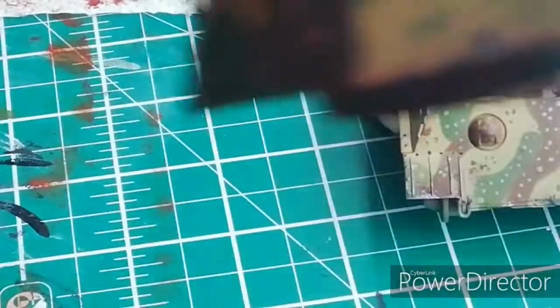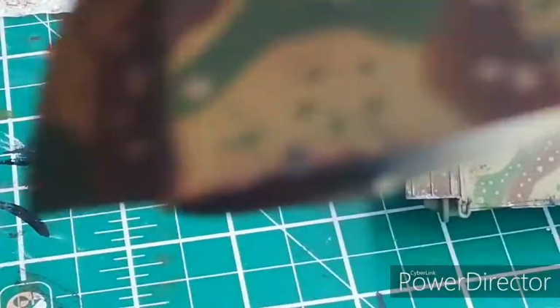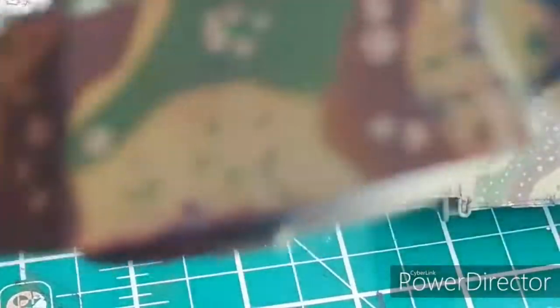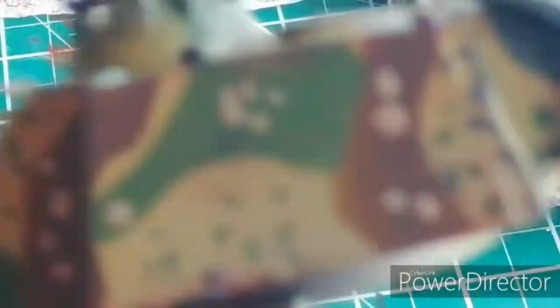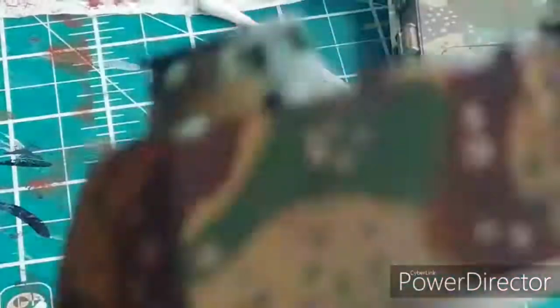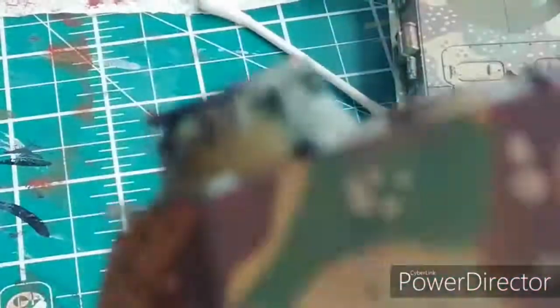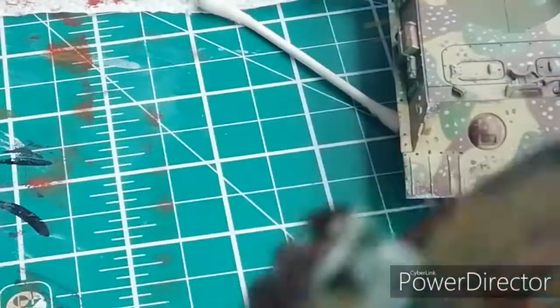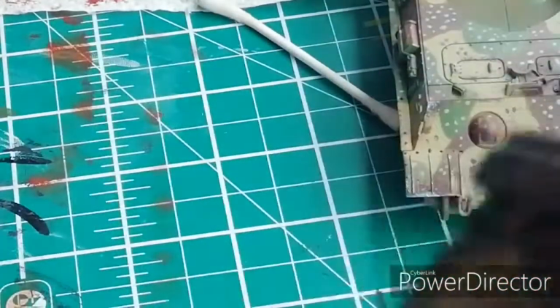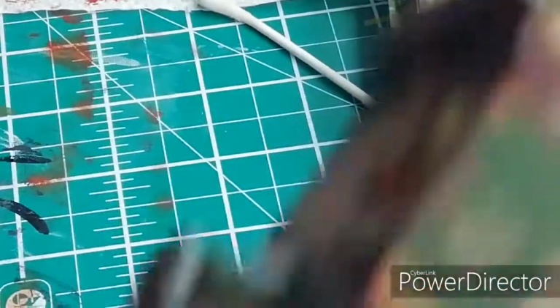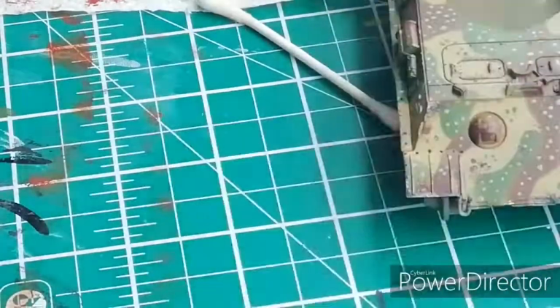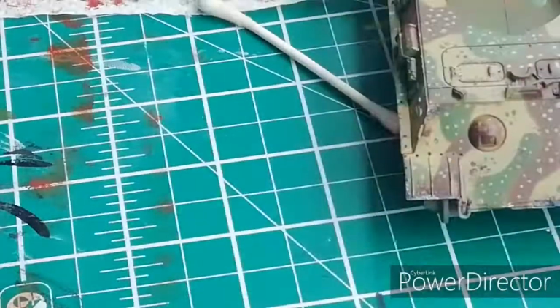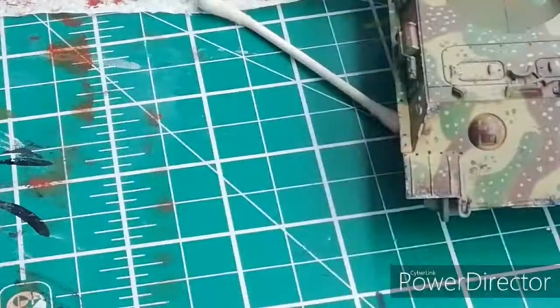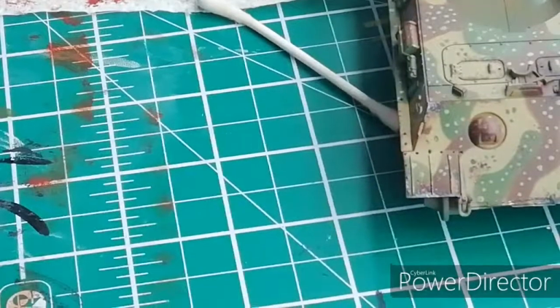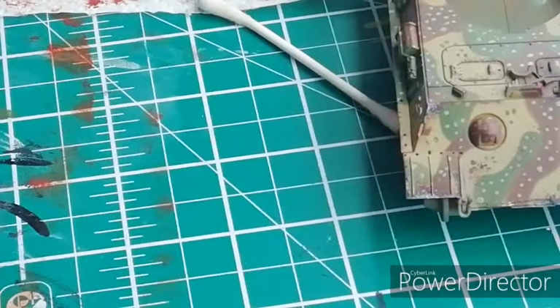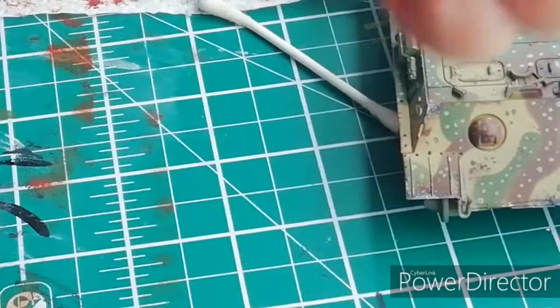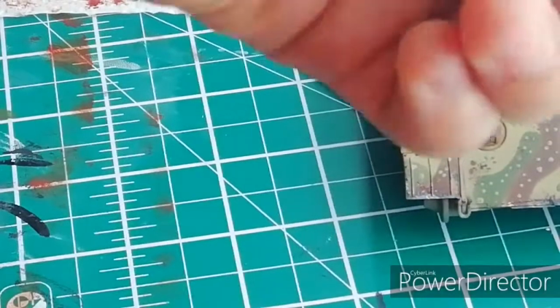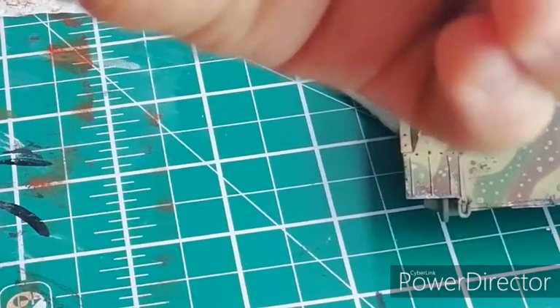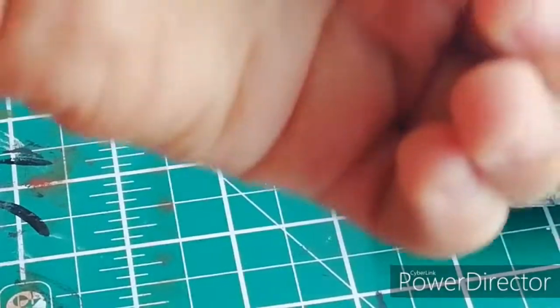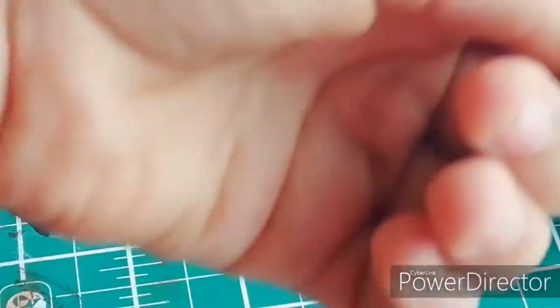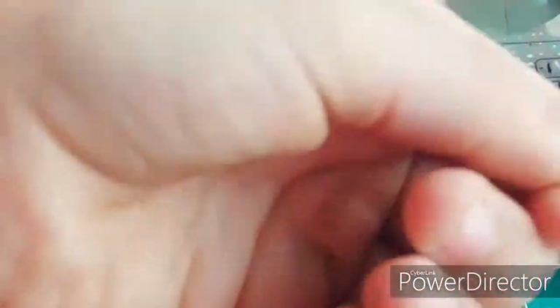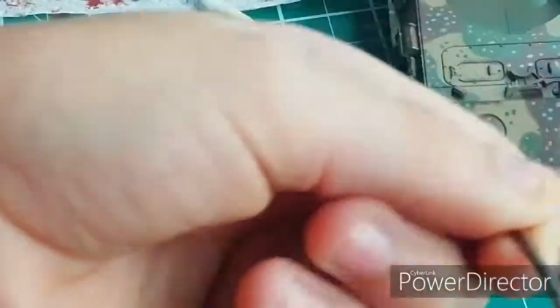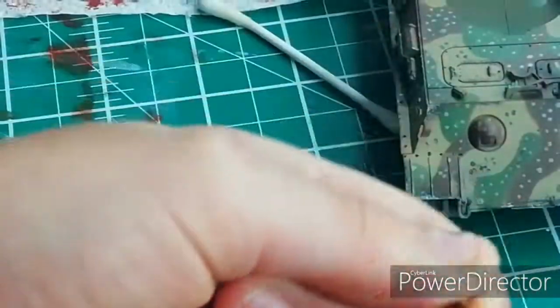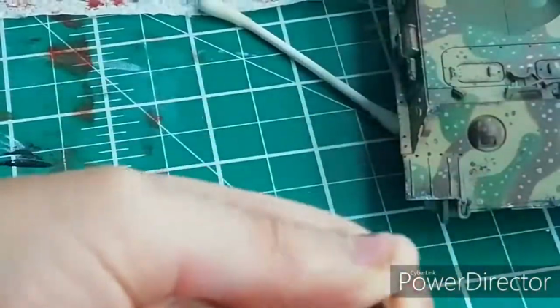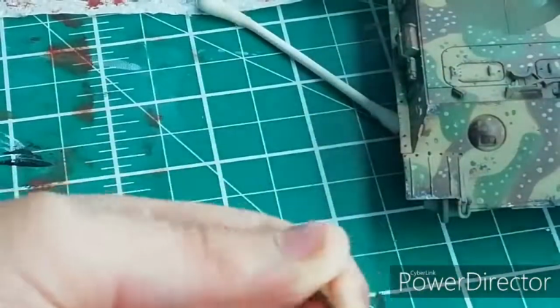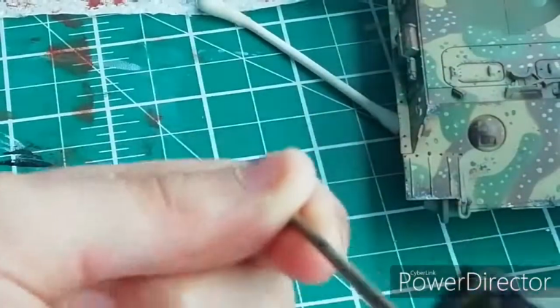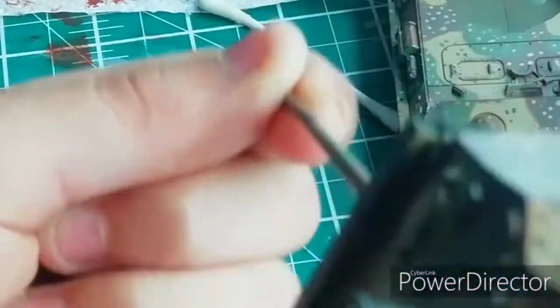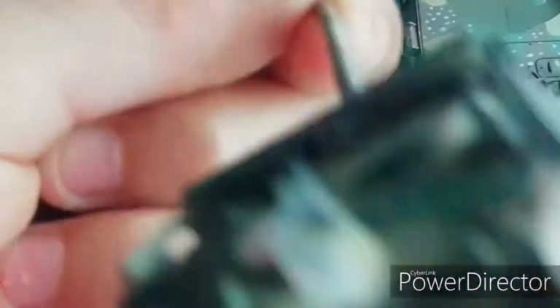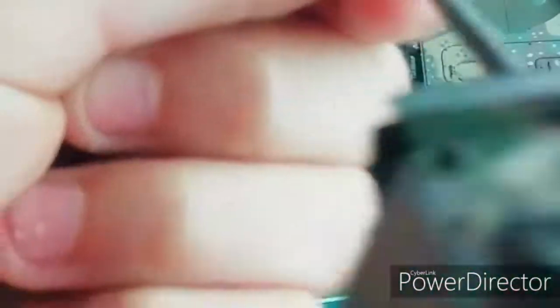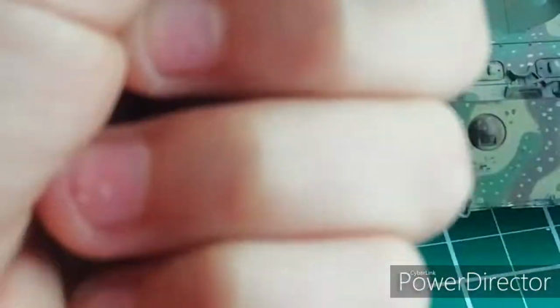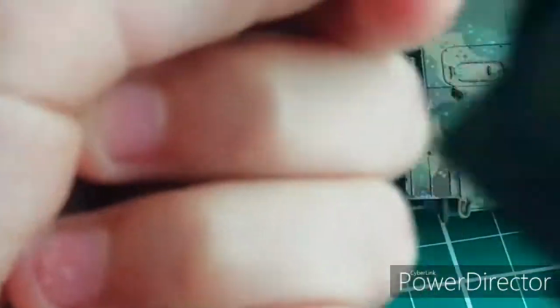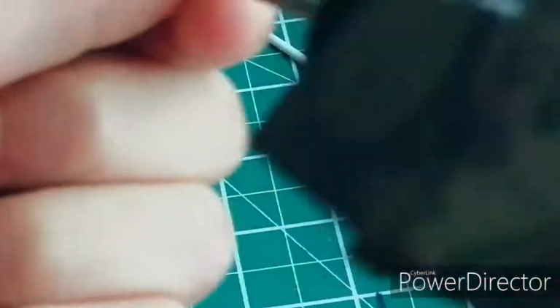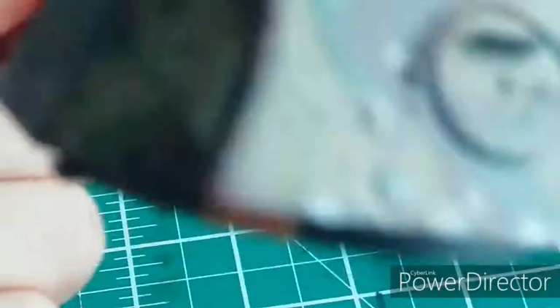That is now the chipping done on the Panther G, and the next video is going to be about glossing the tank.